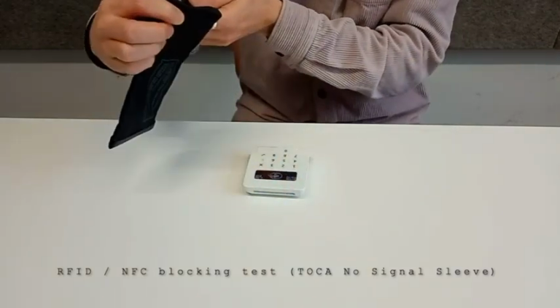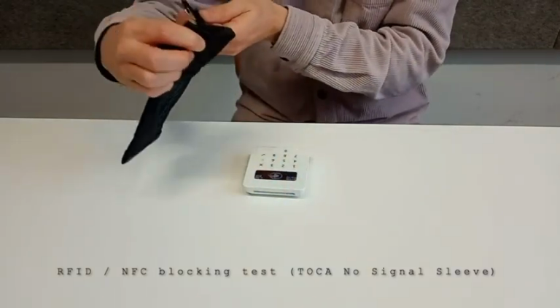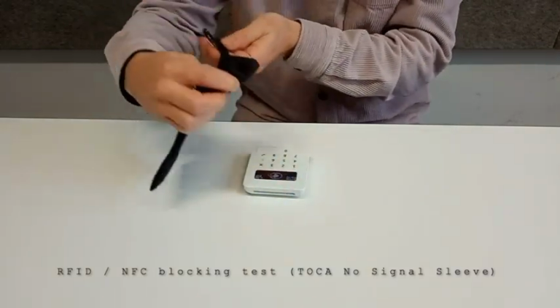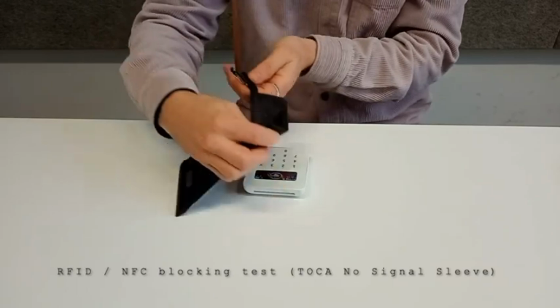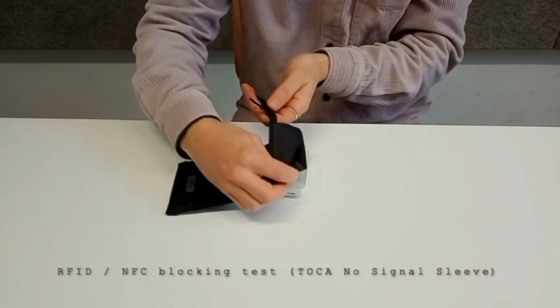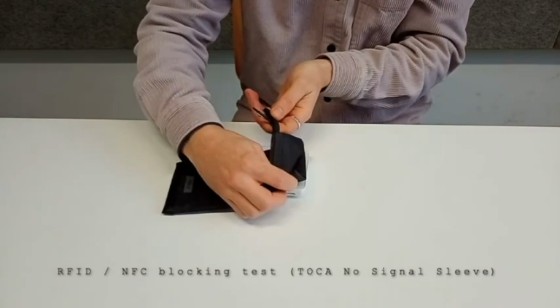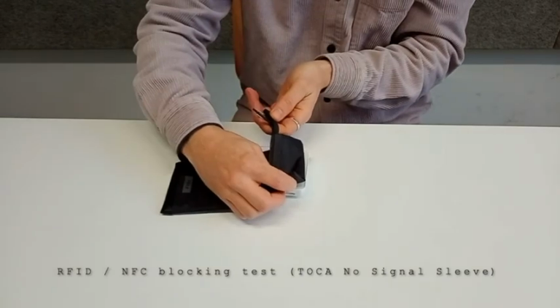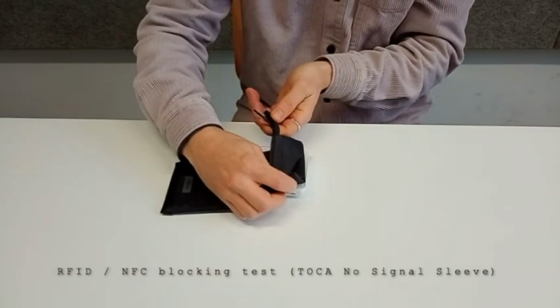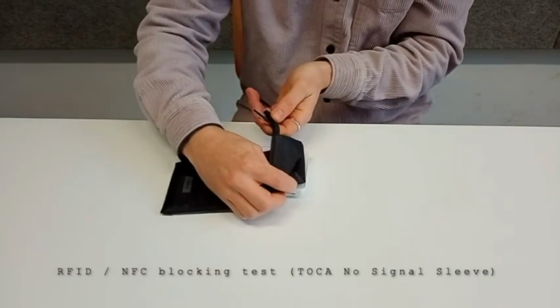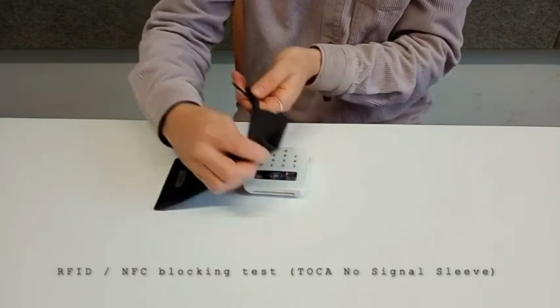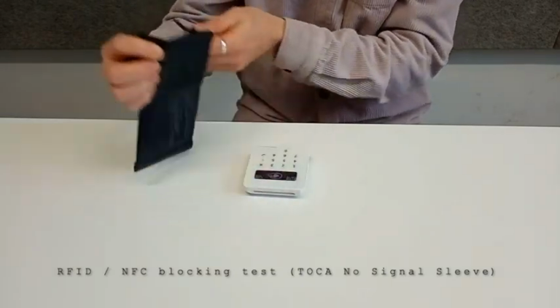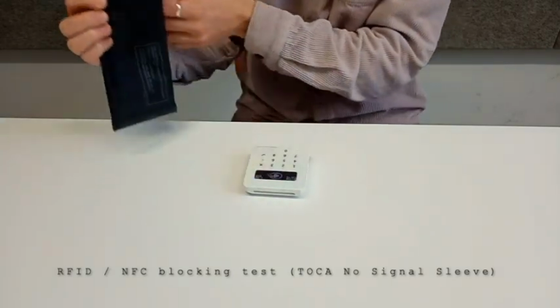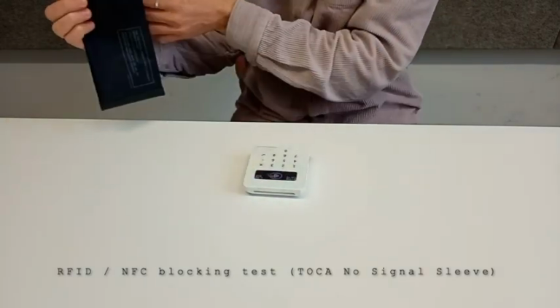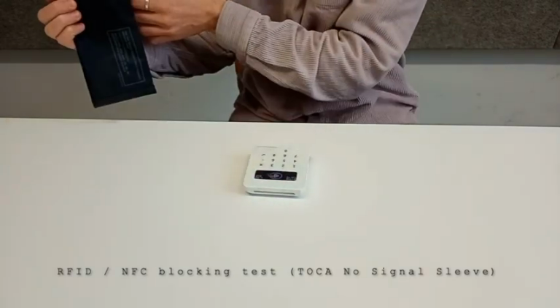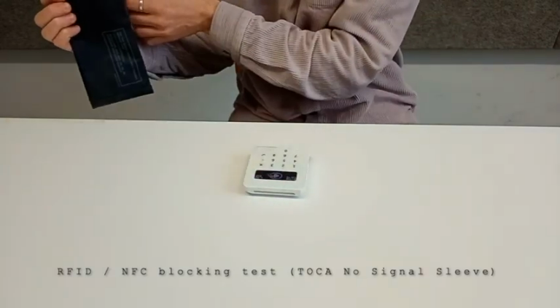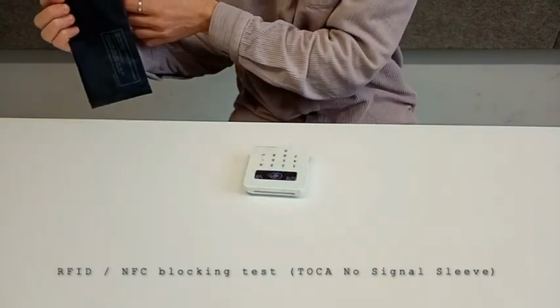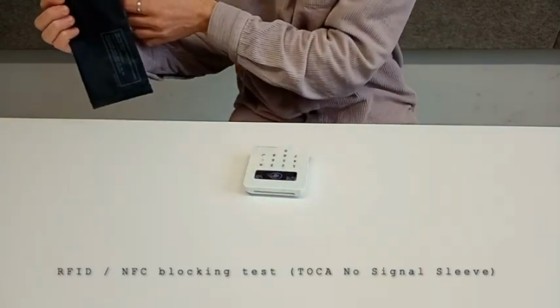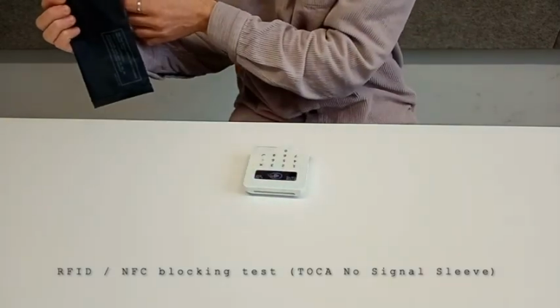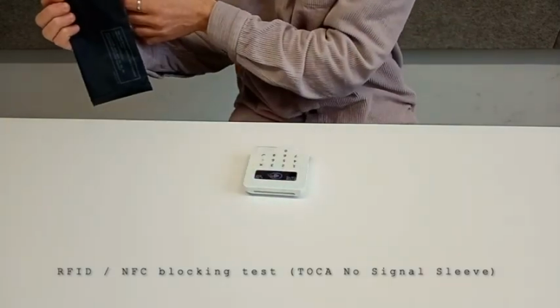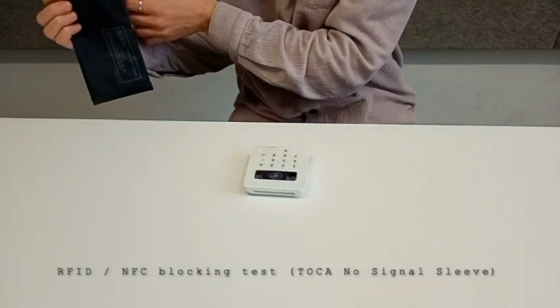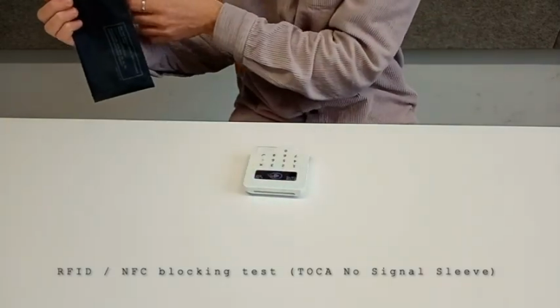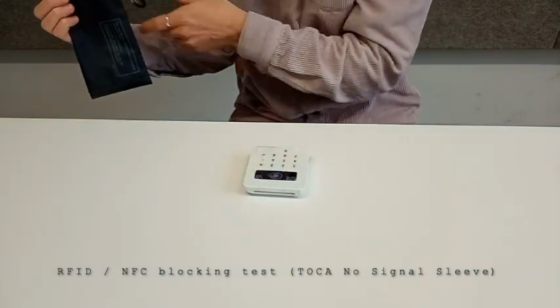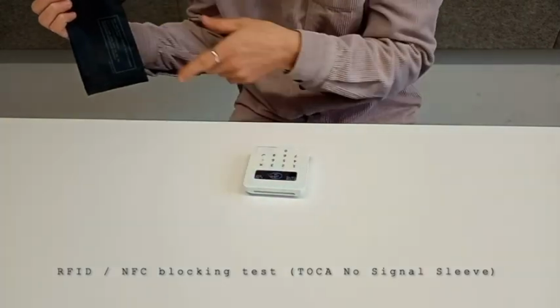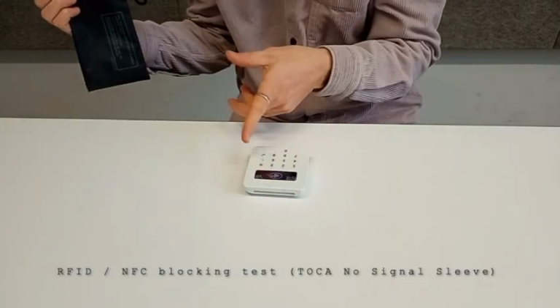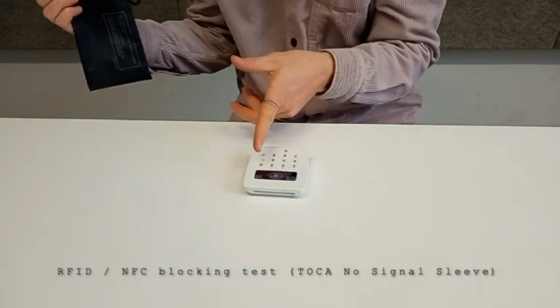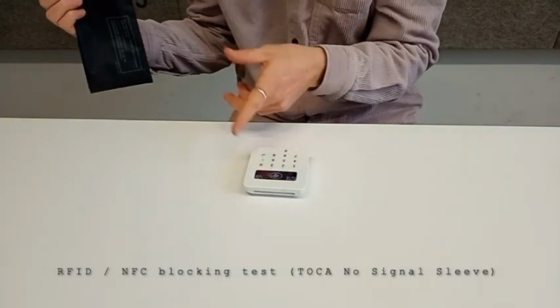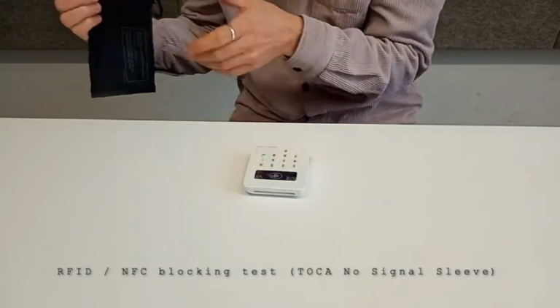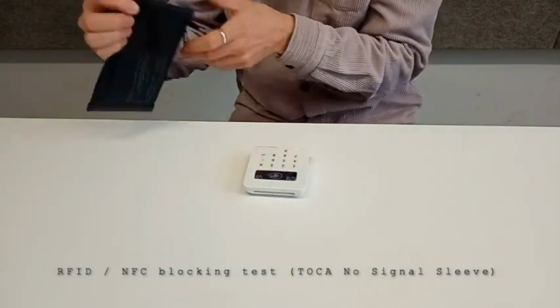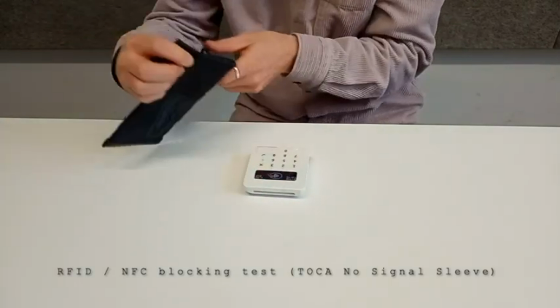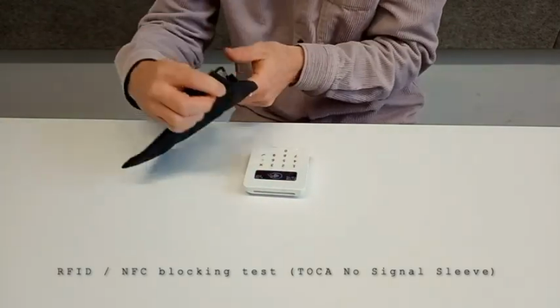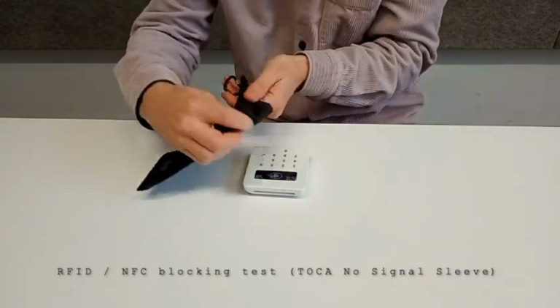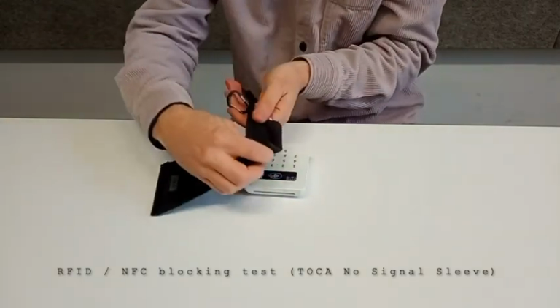As you can see, you approach with the card and nothing happens — still showing 1 euro there.